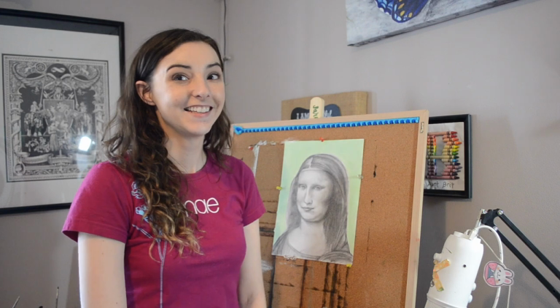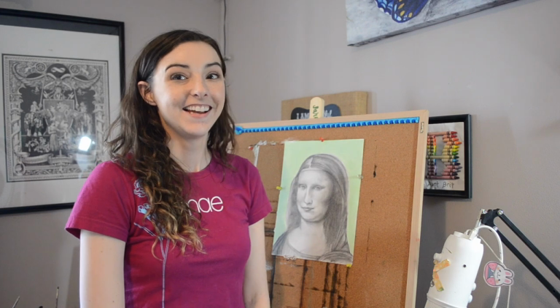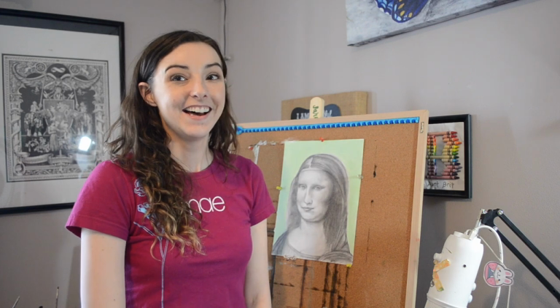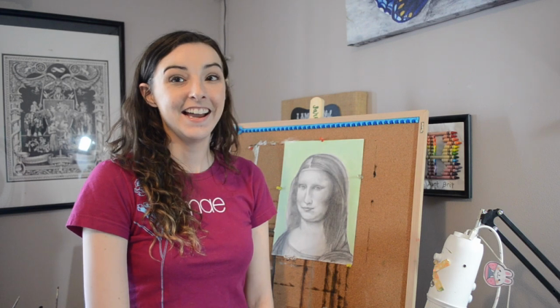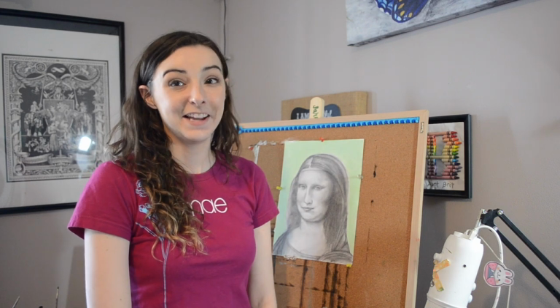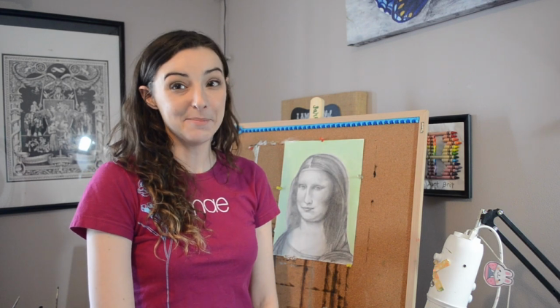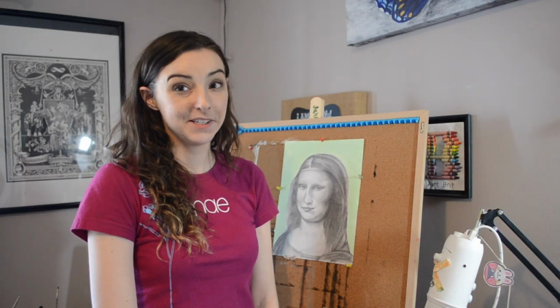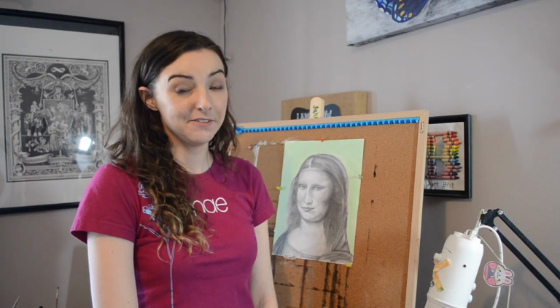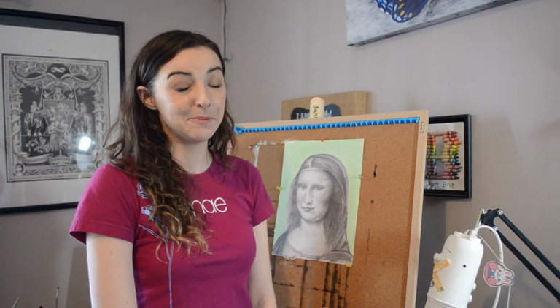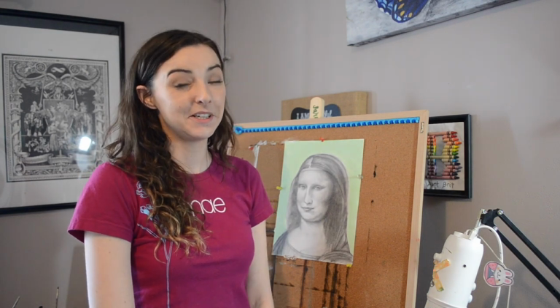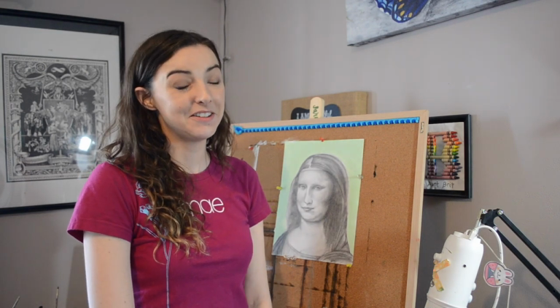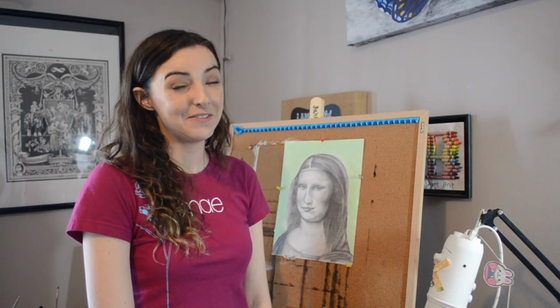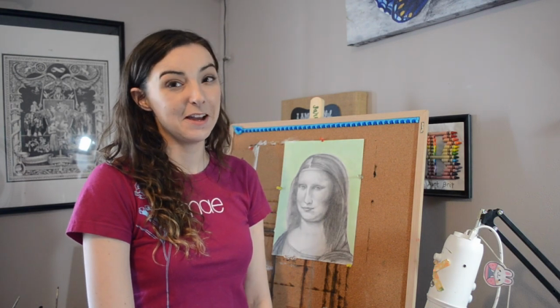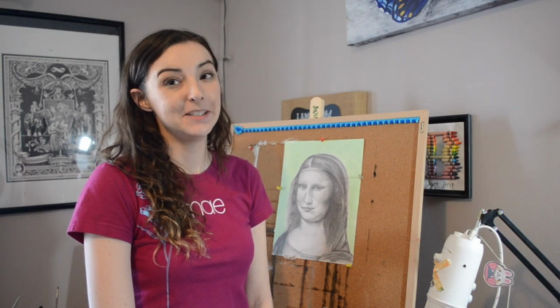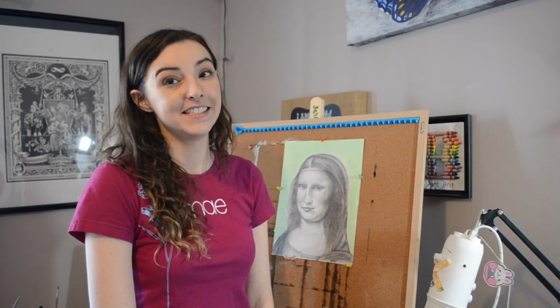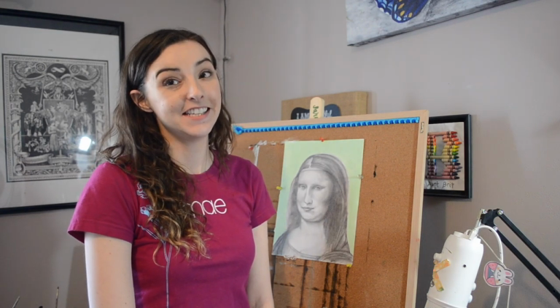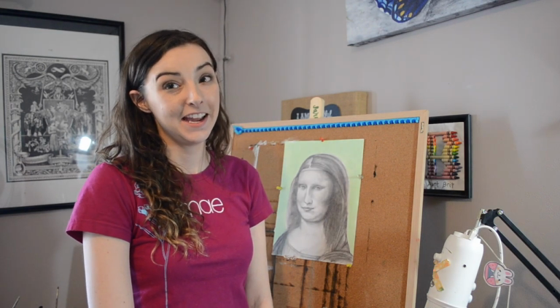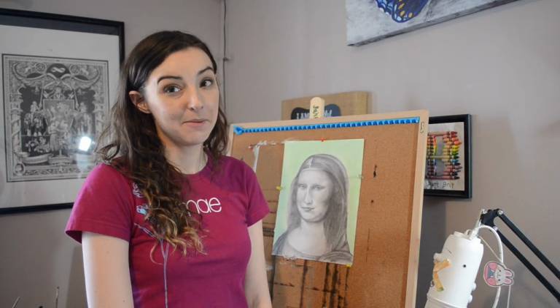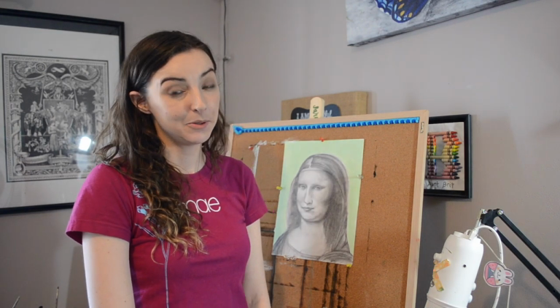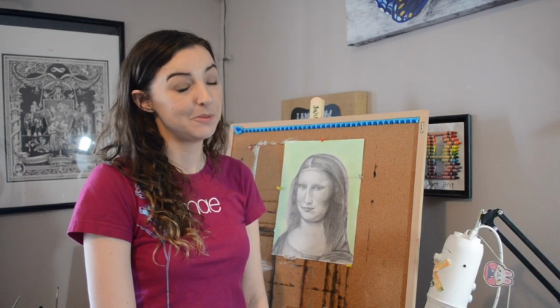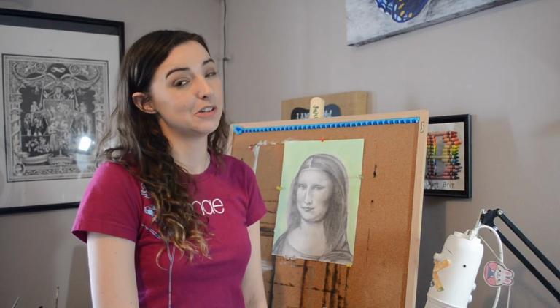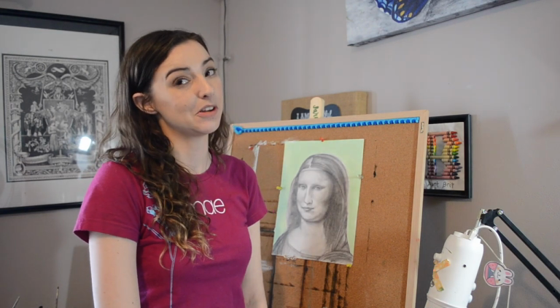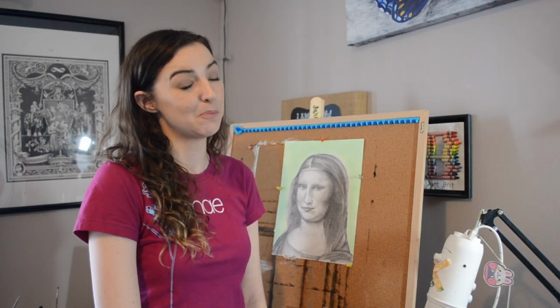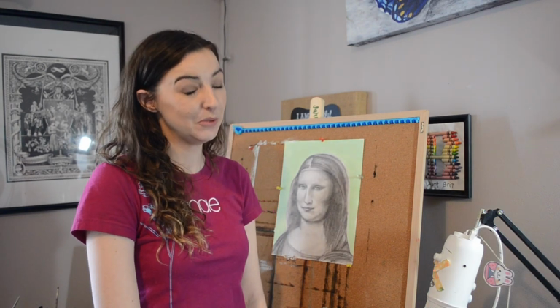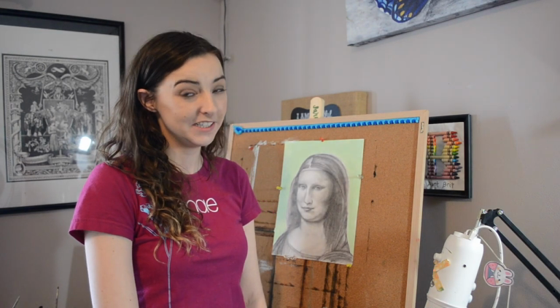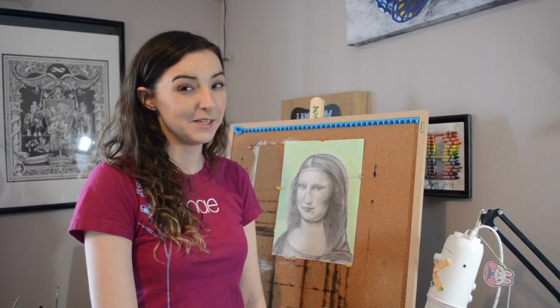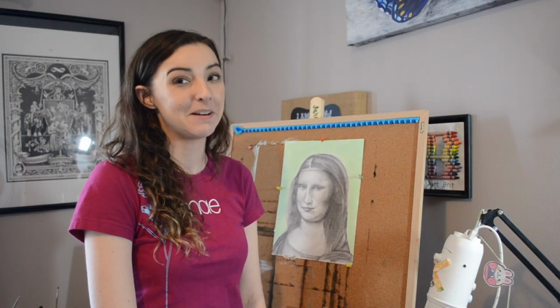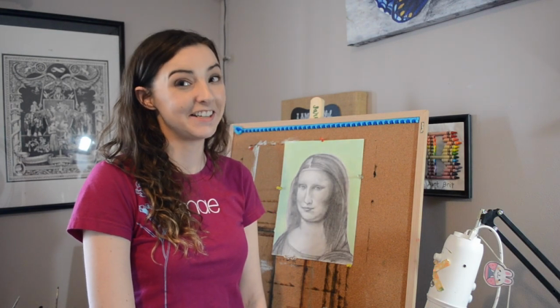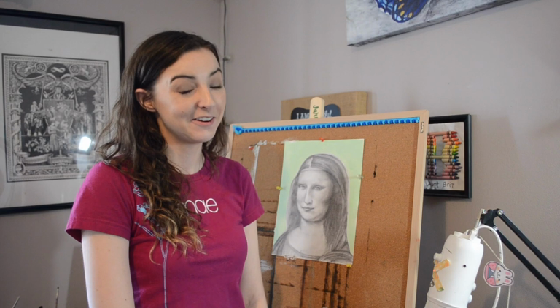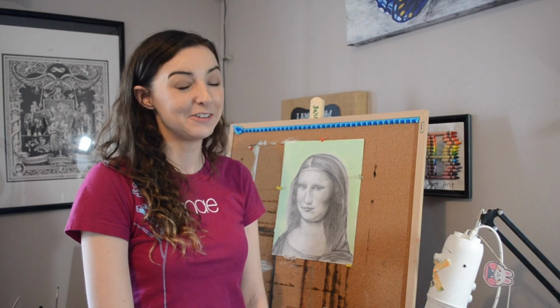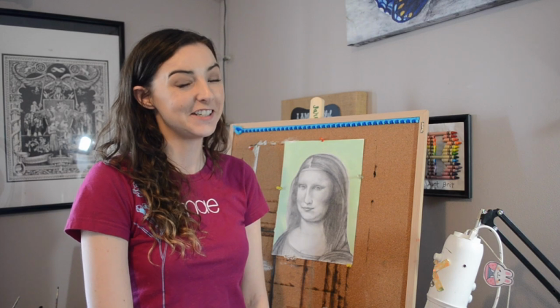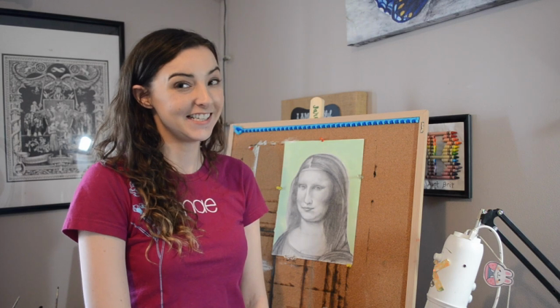Hi, I'm Brittany from Brittany's Art Vibes and today I'm going to be drawing the Mona Lisa by Leonardo da Vinci.